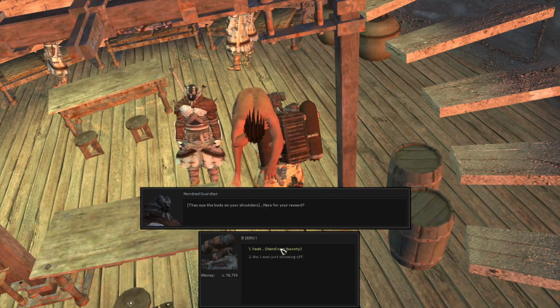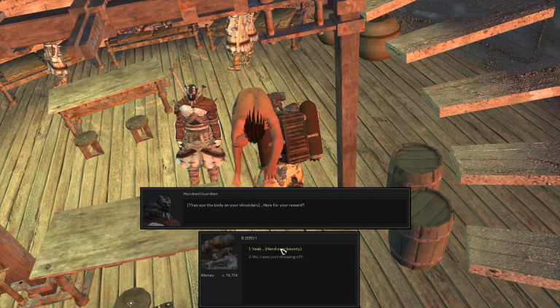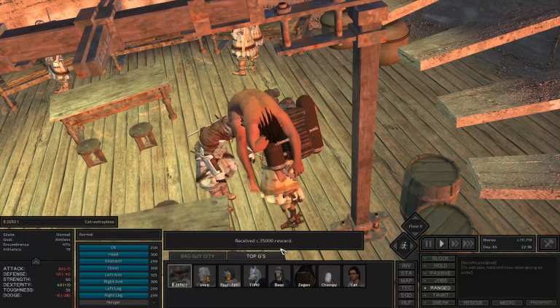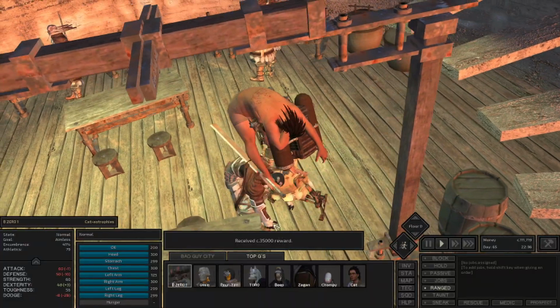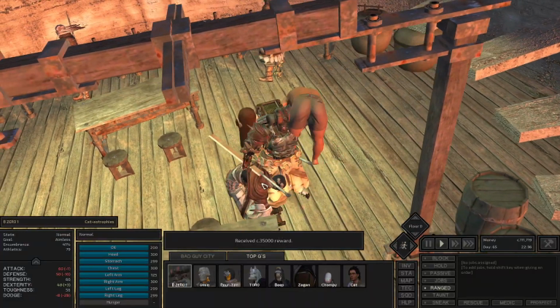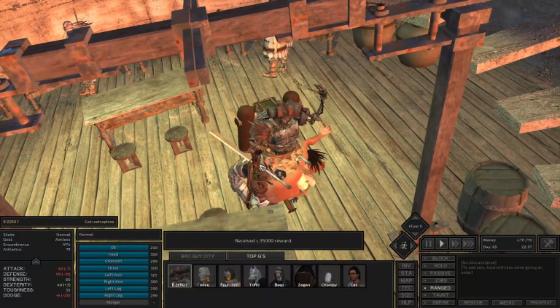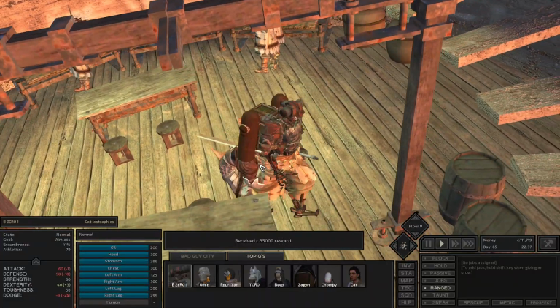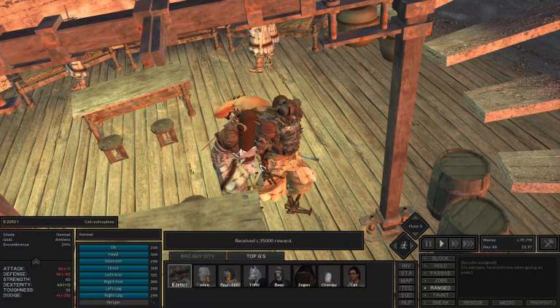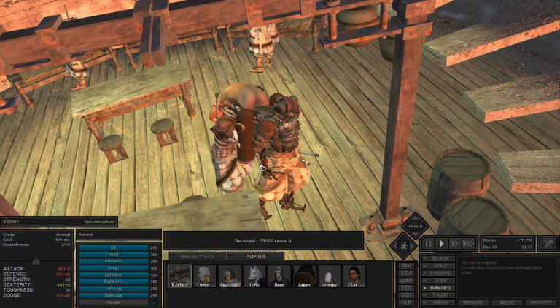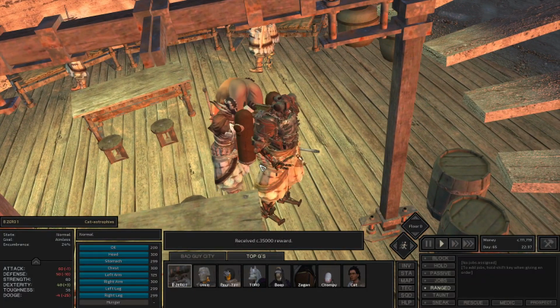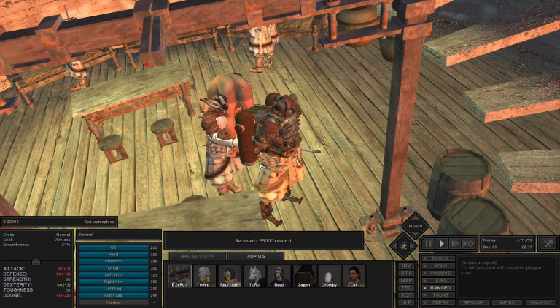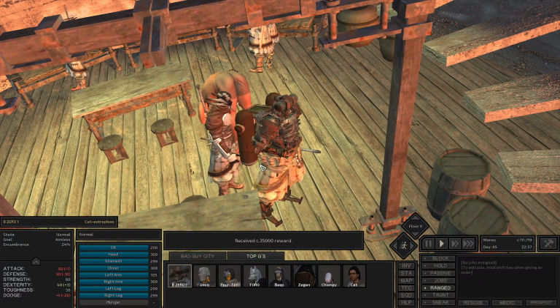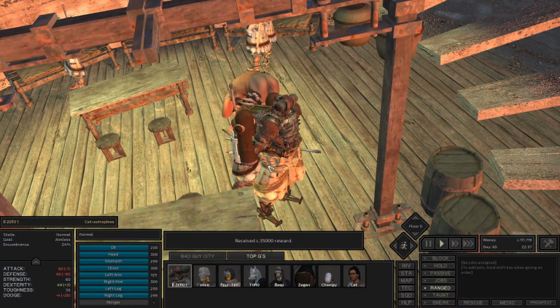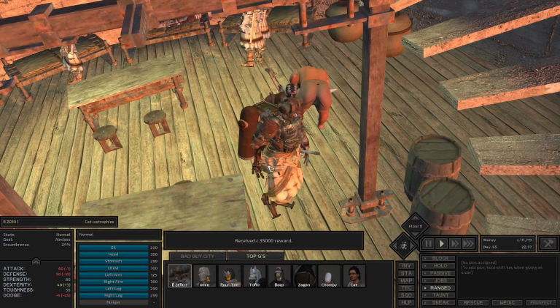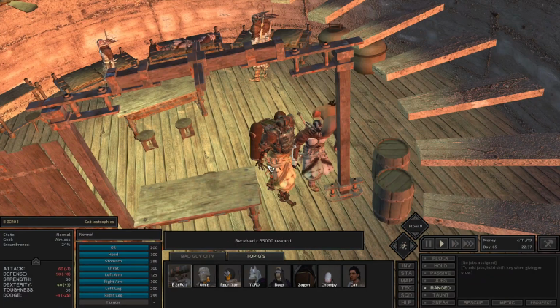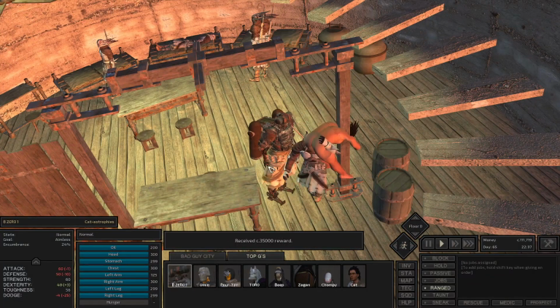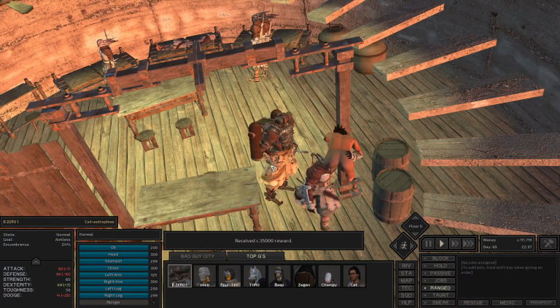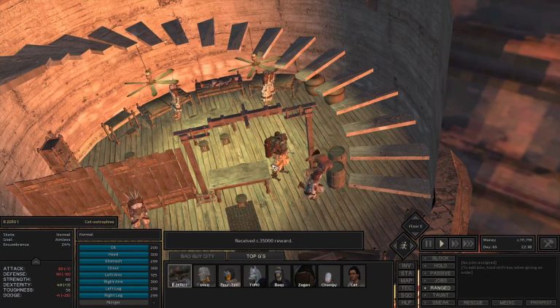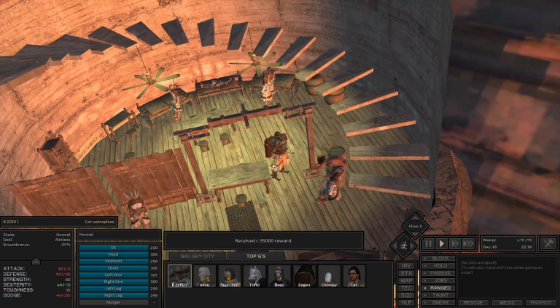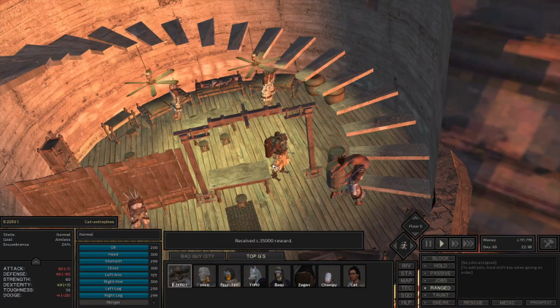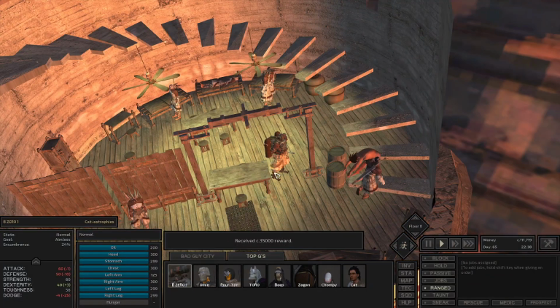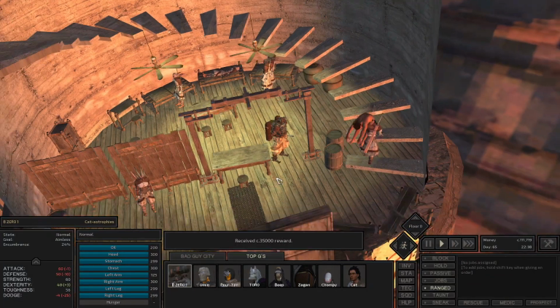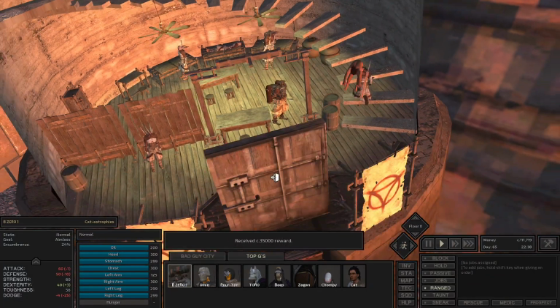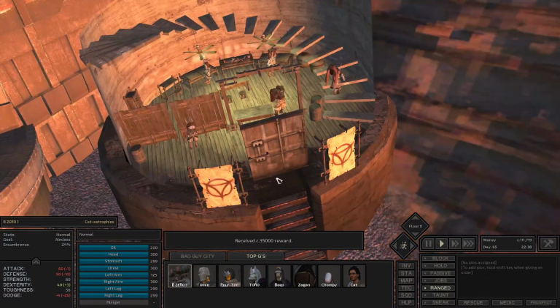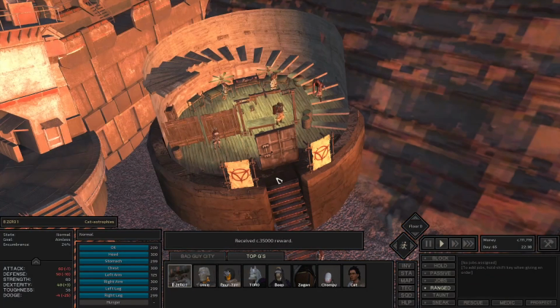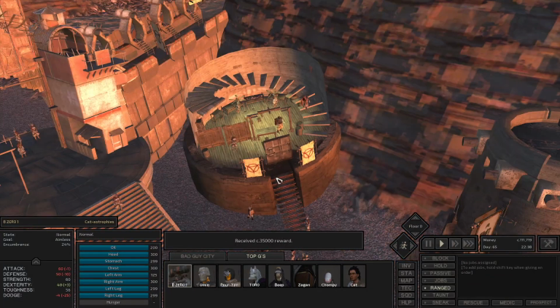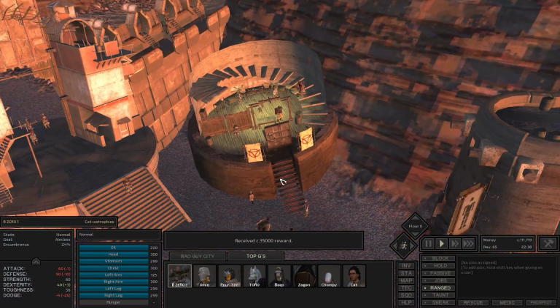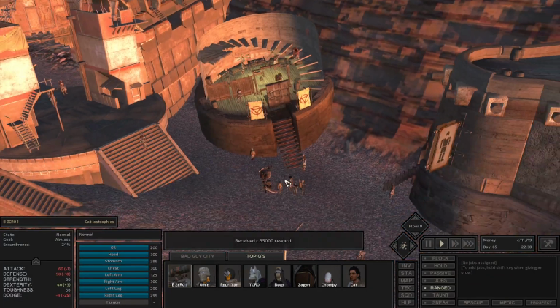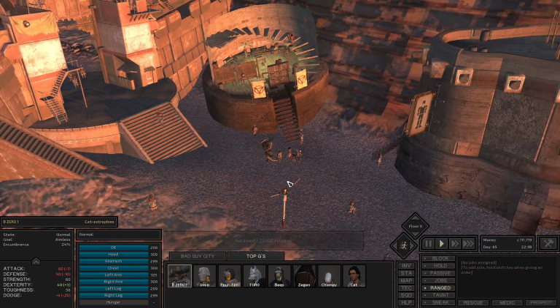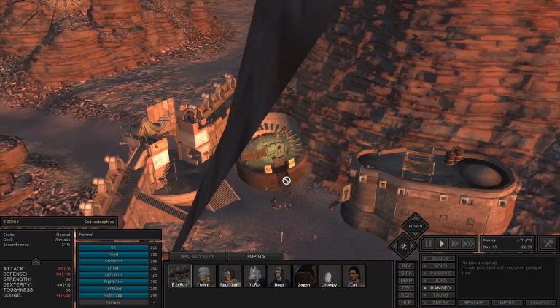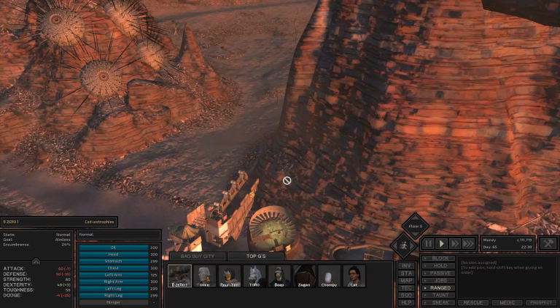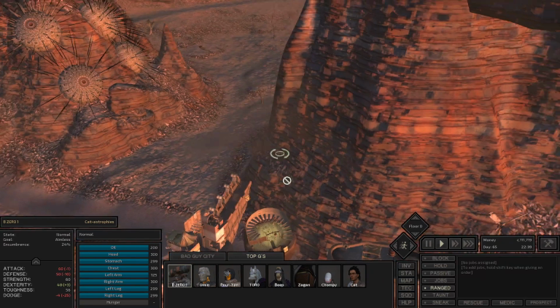Now it's off to Squinn. The group arrived in Squinn on day 66 and went into the police station to turn in the dust king. With this, we'd gain 35,000 cats and gain some relations with the Sheck kingdom.